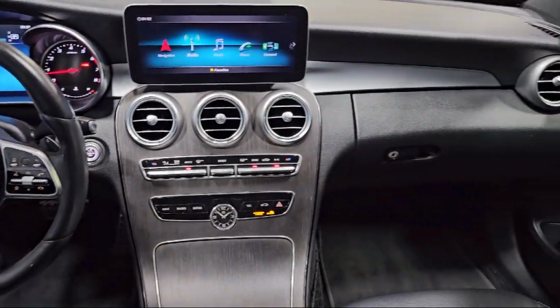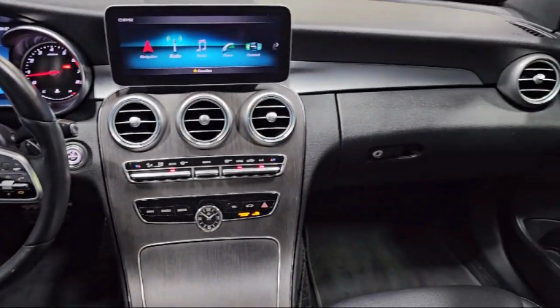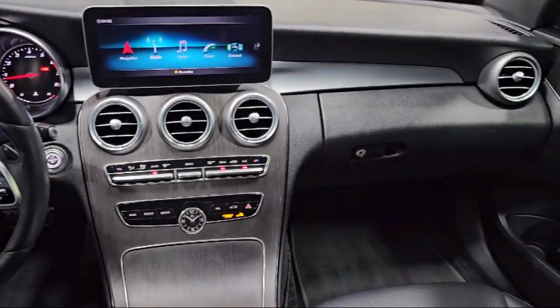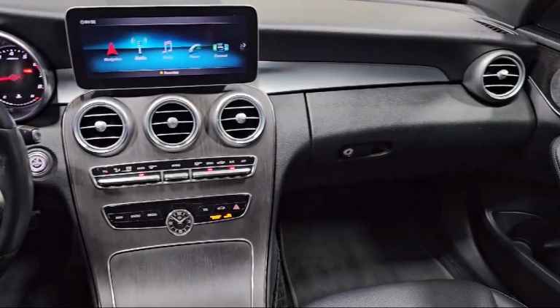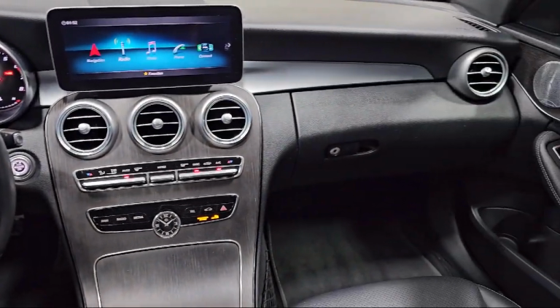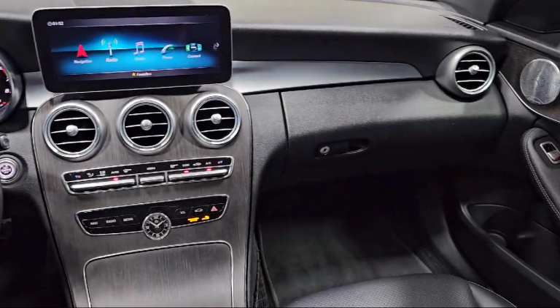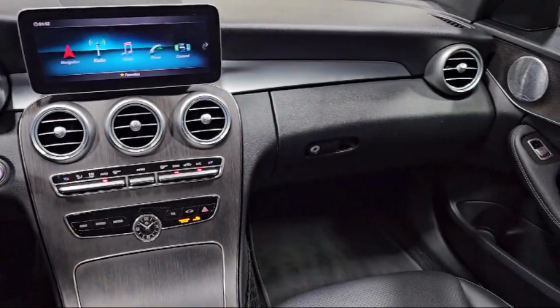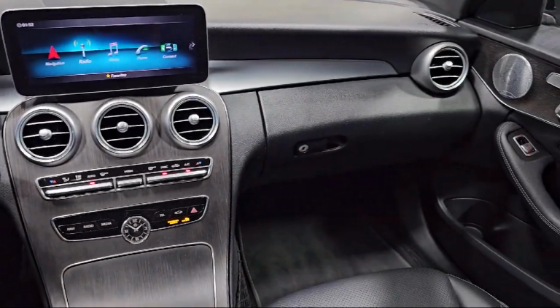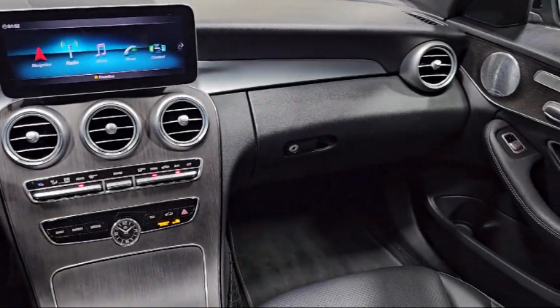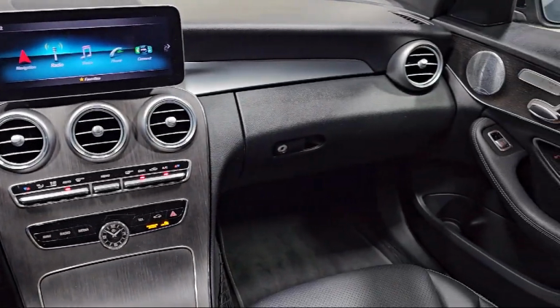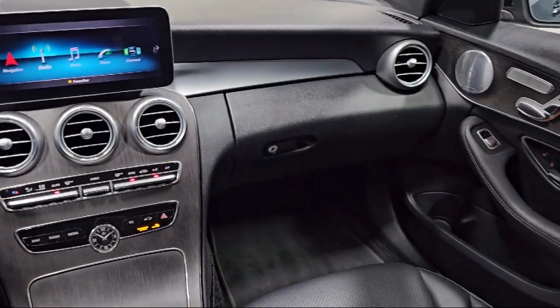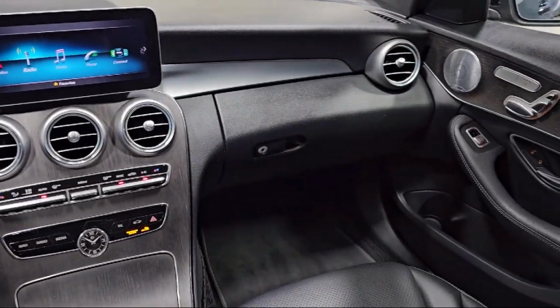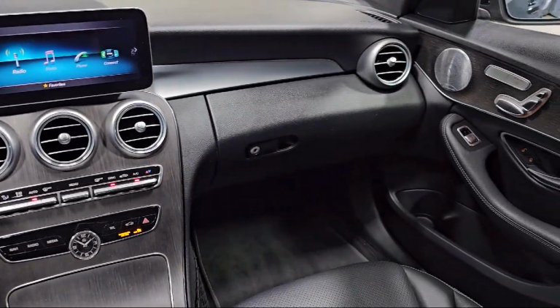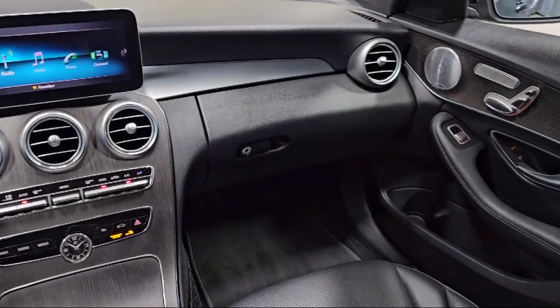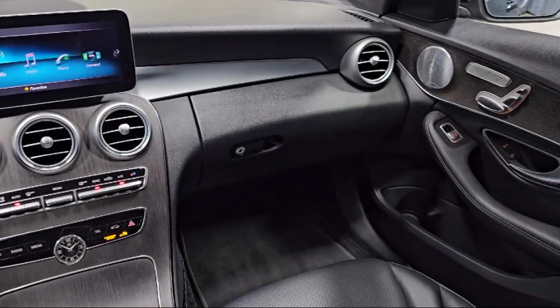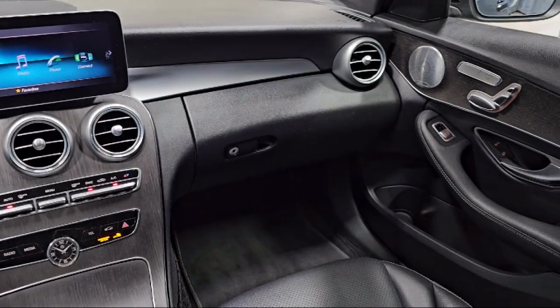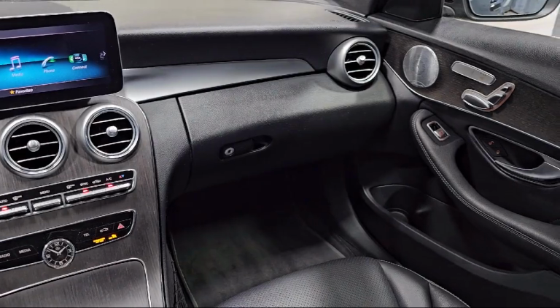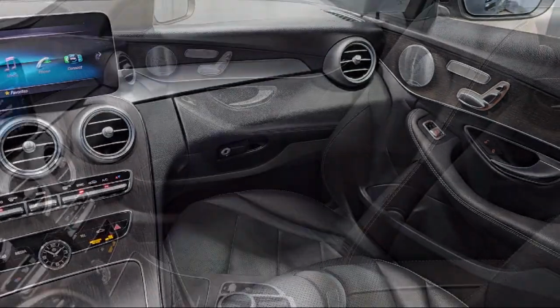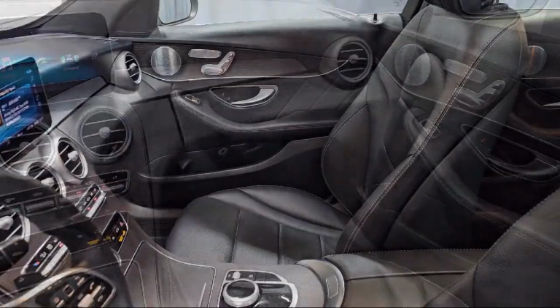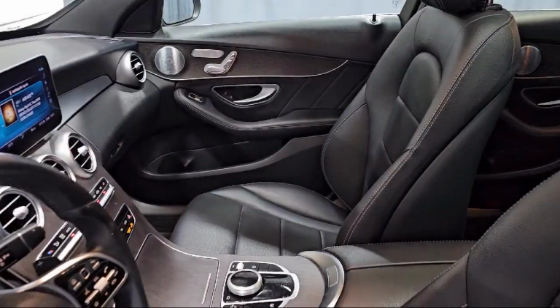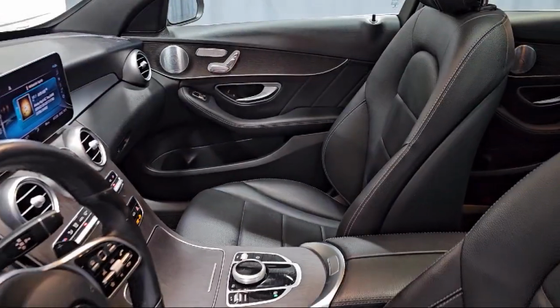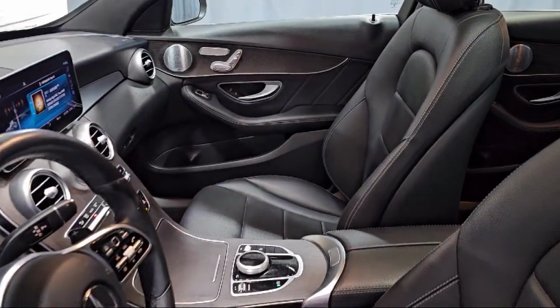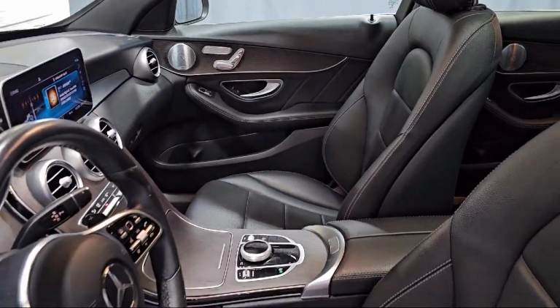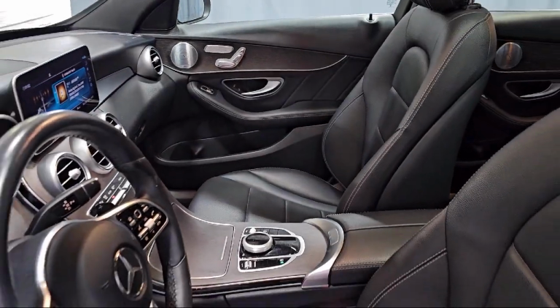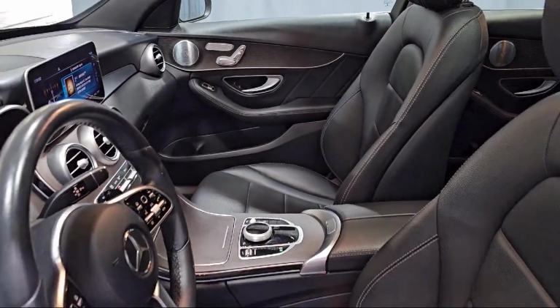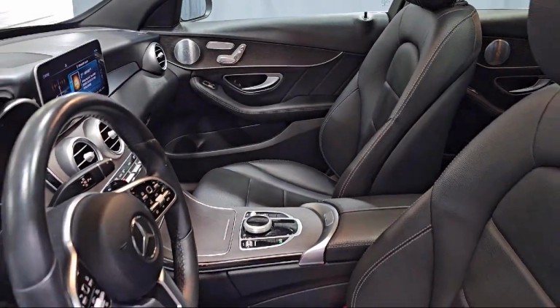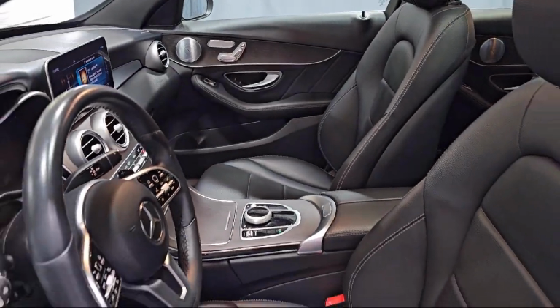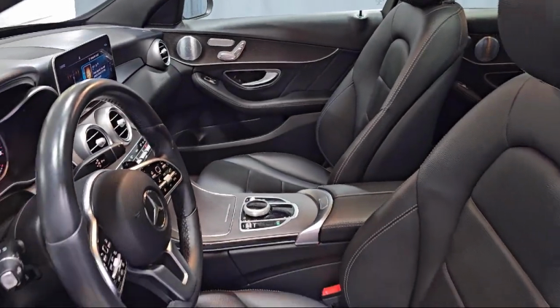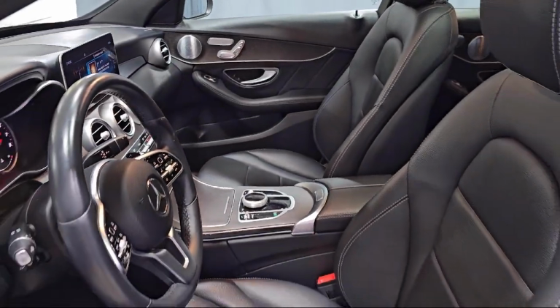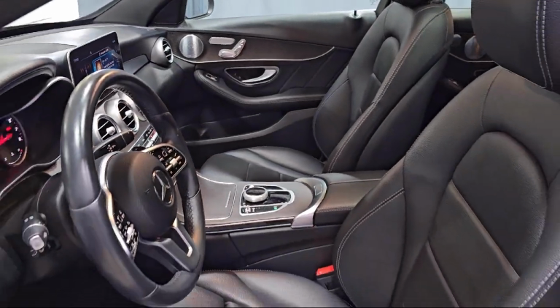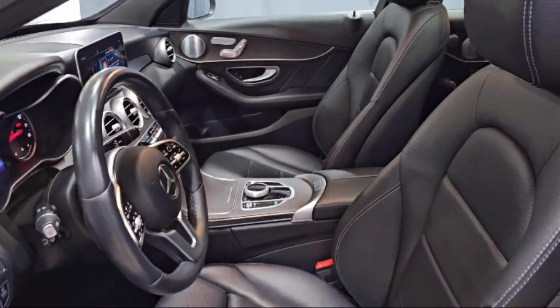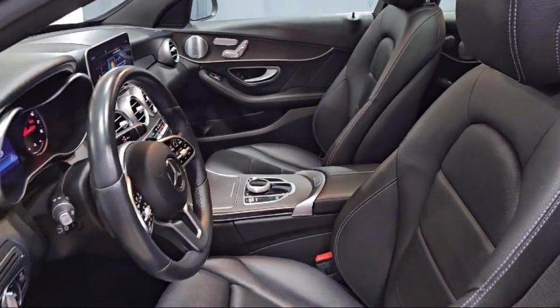Apple CarPlay and Android Auto, and has less than 20,000 miles on the odometer.